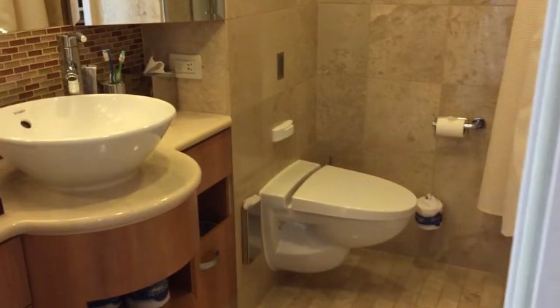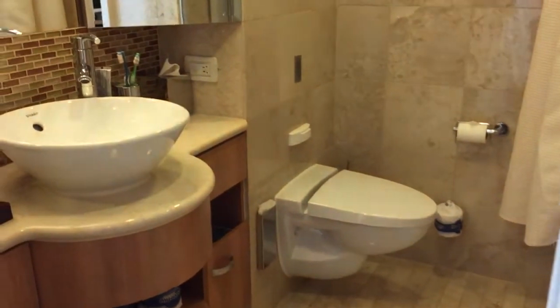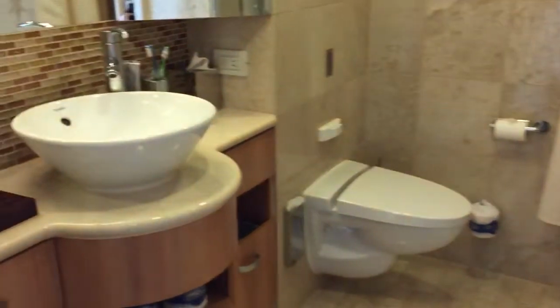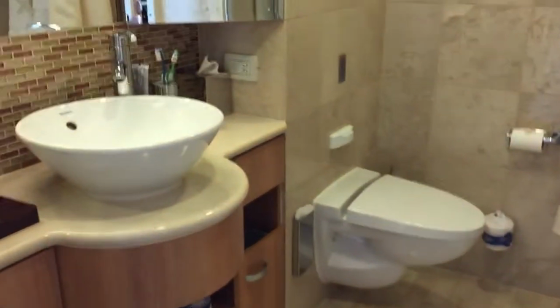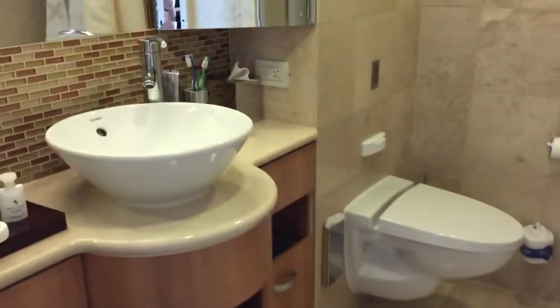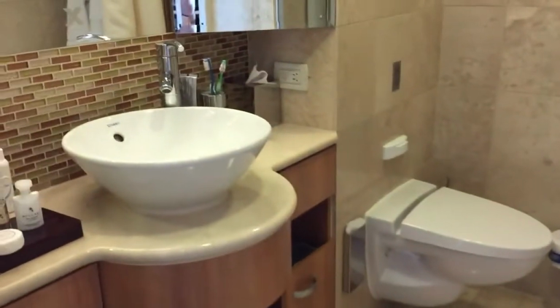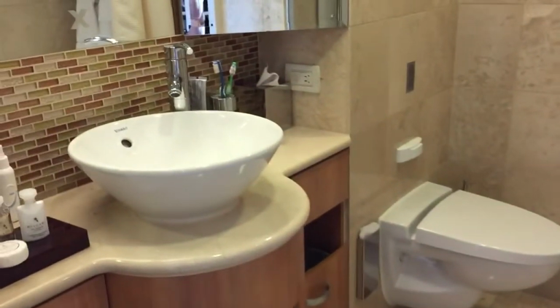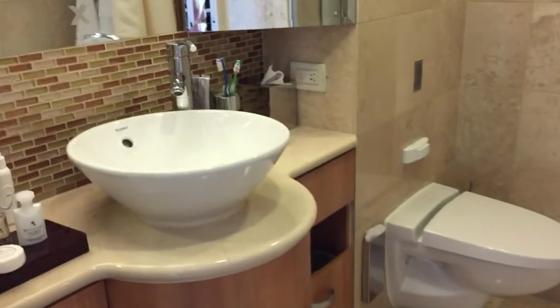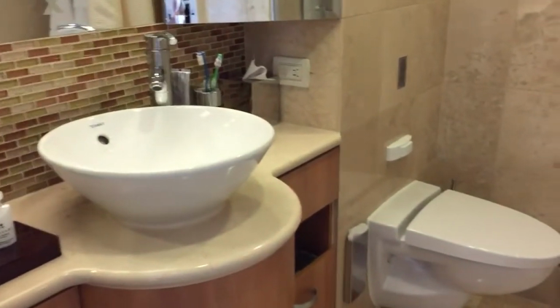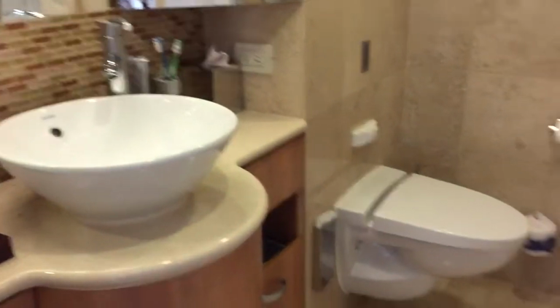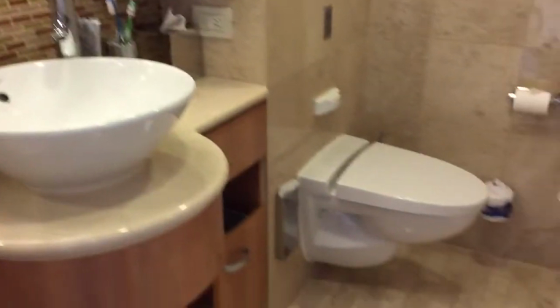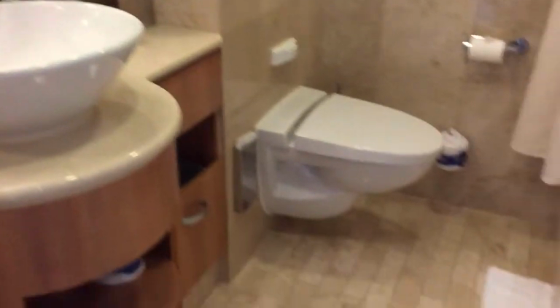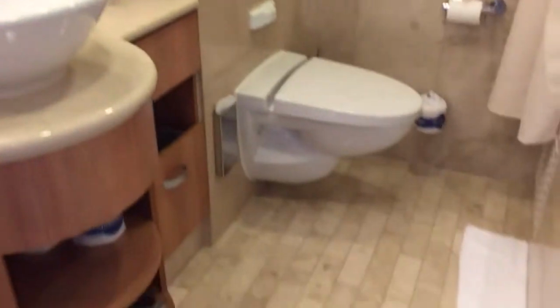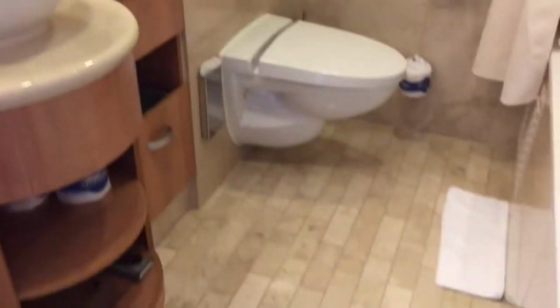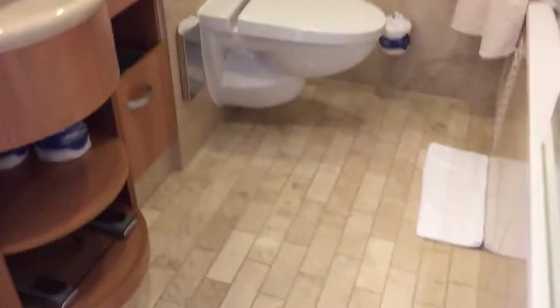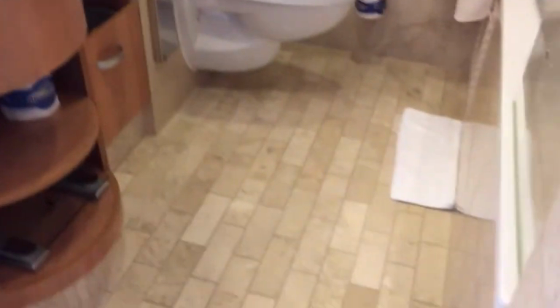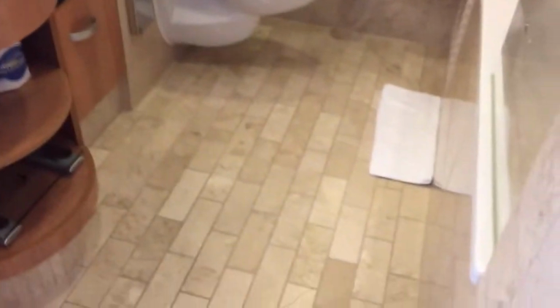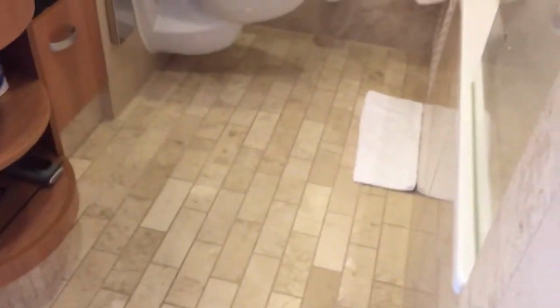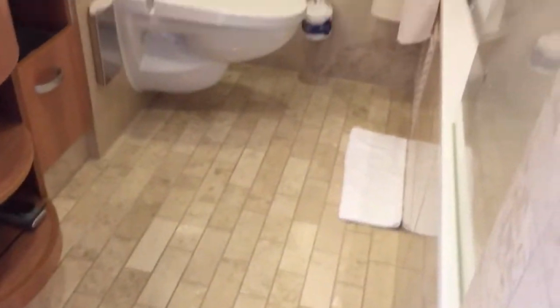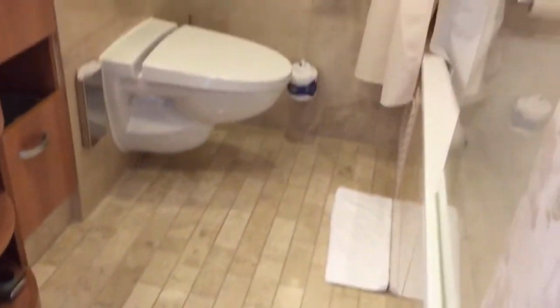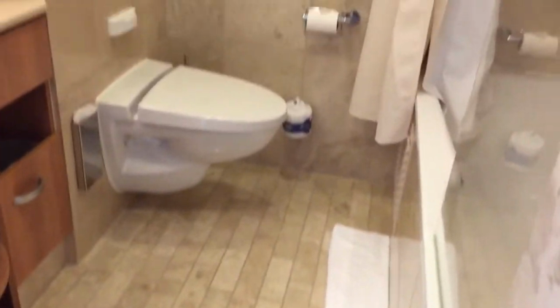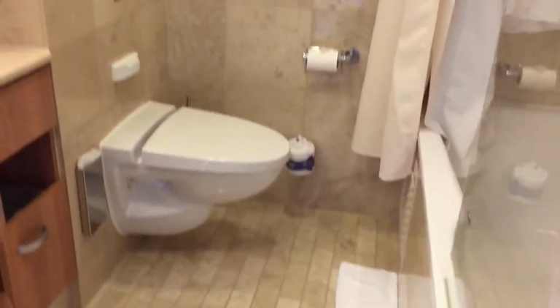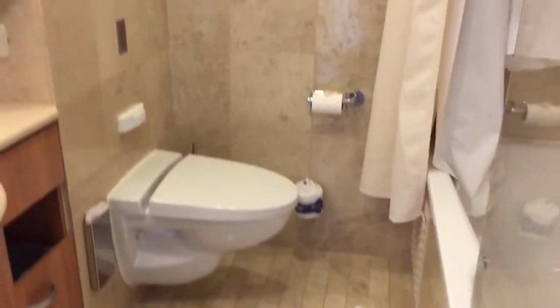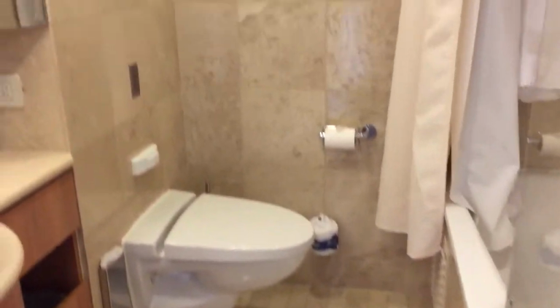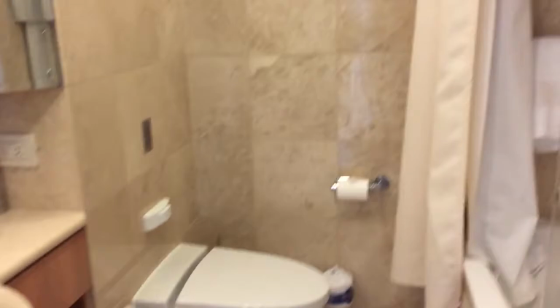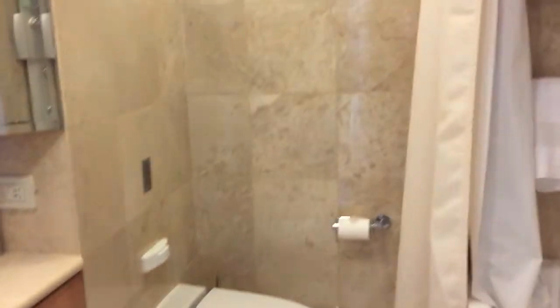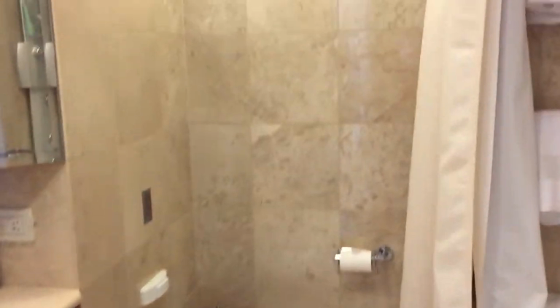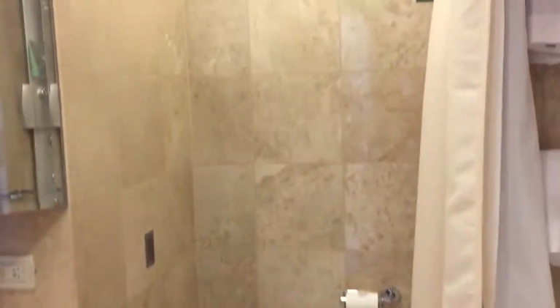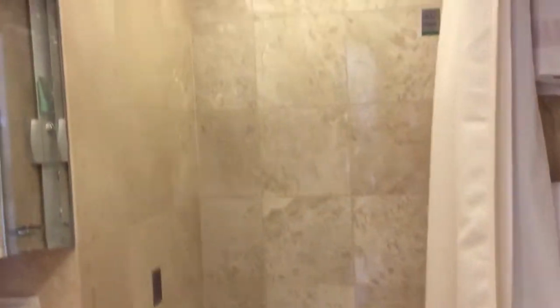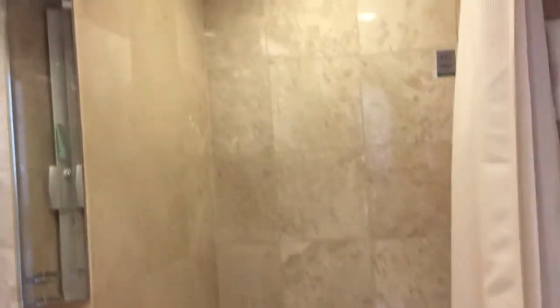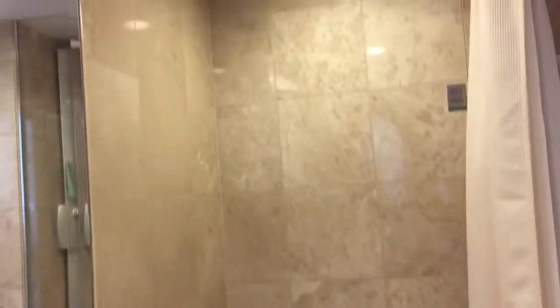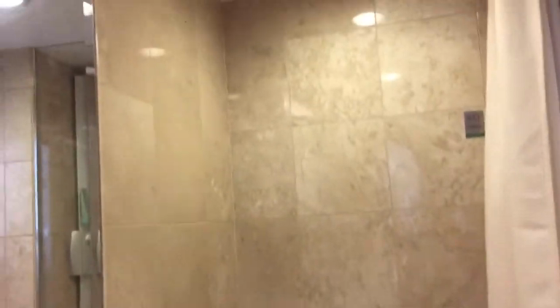This is our bathroom. You can see the floor, the walls — everything is marble.